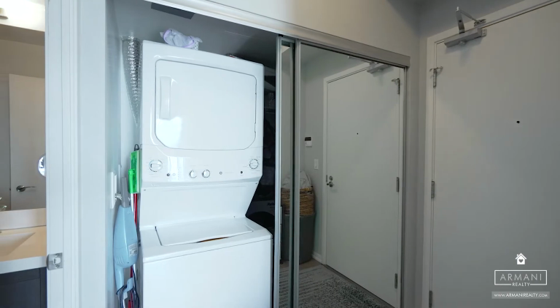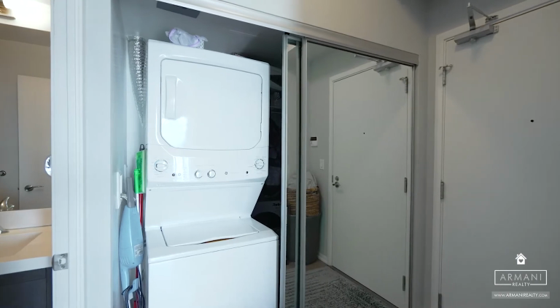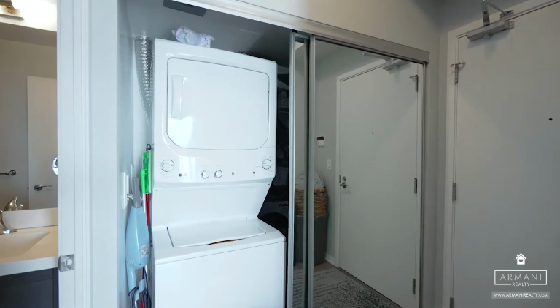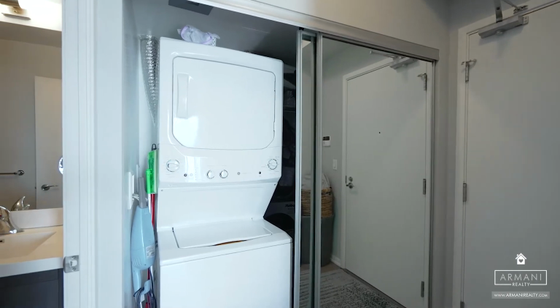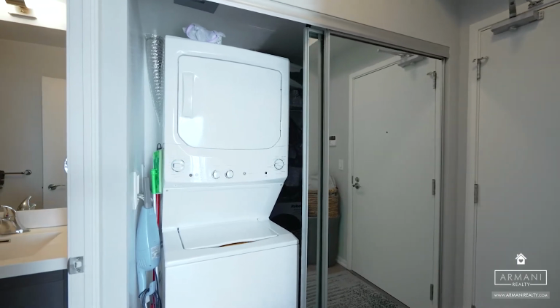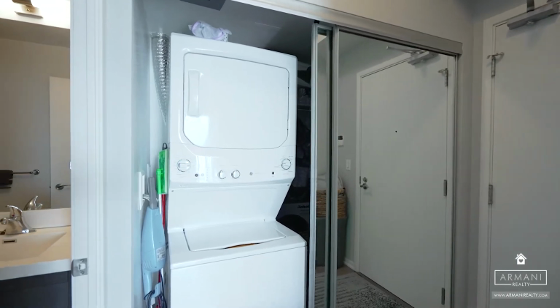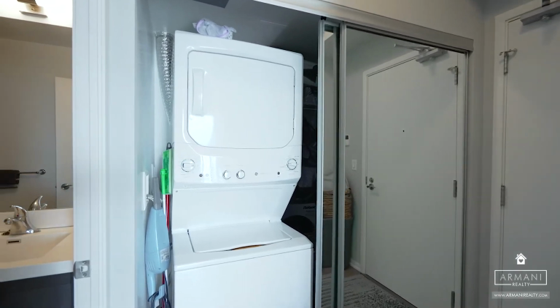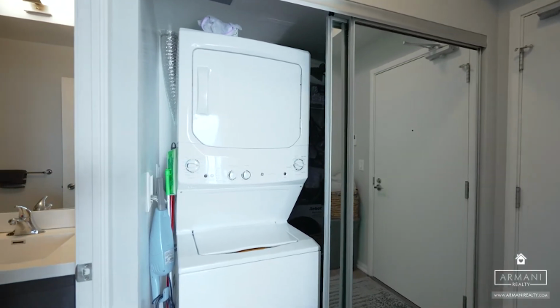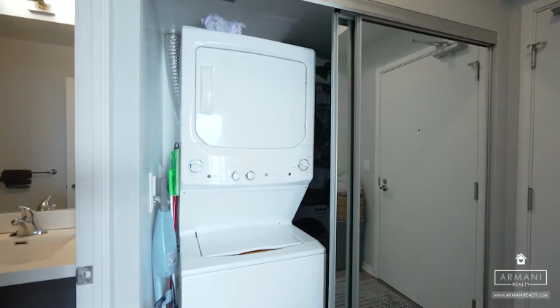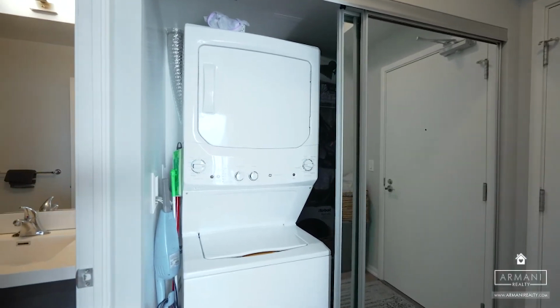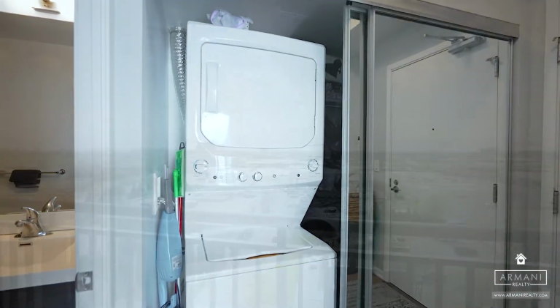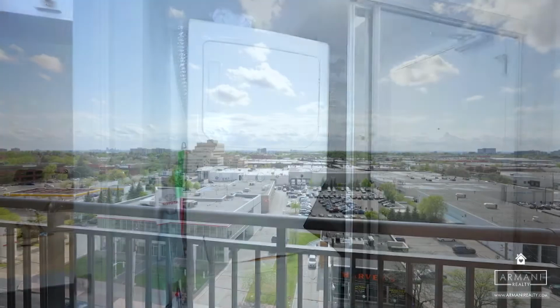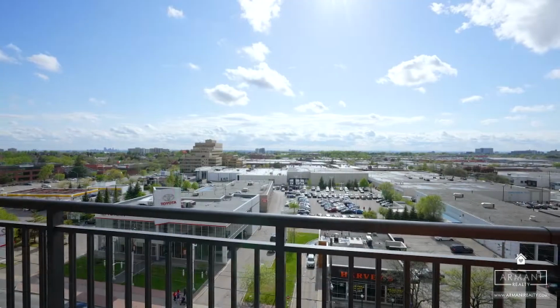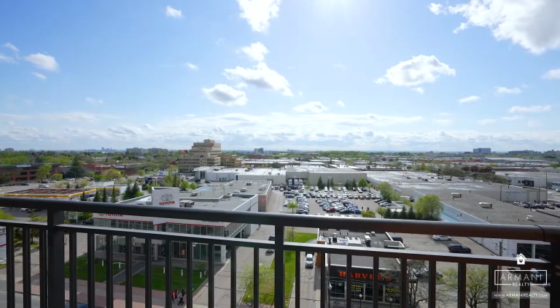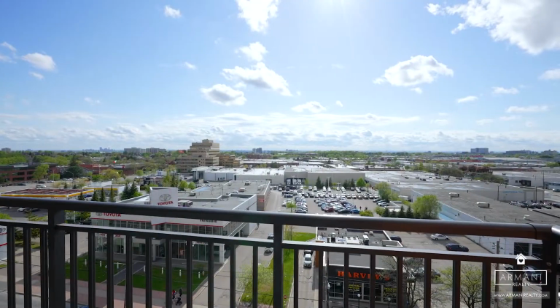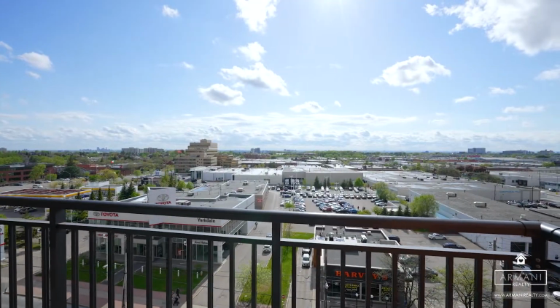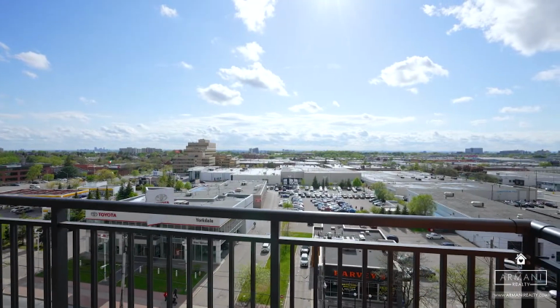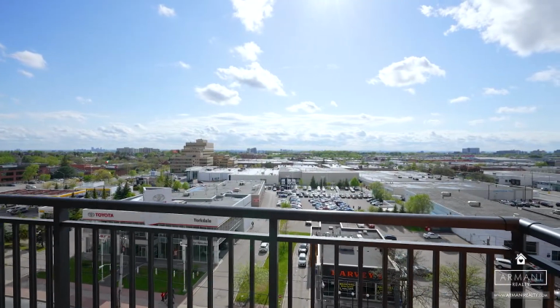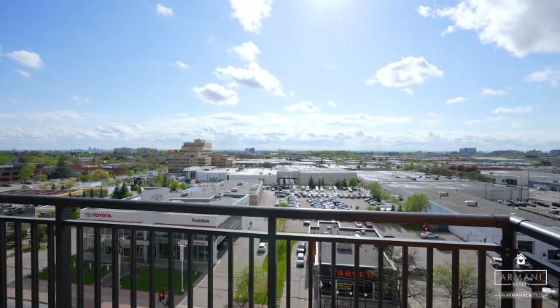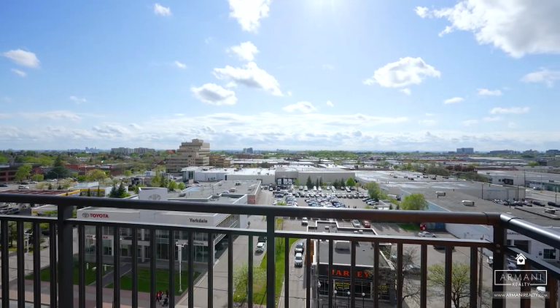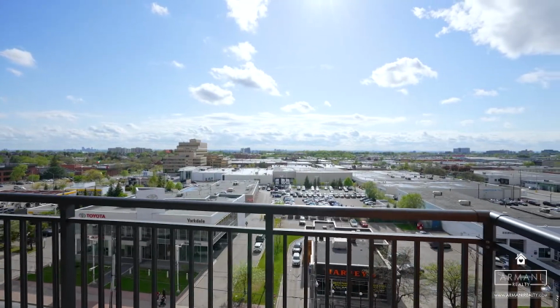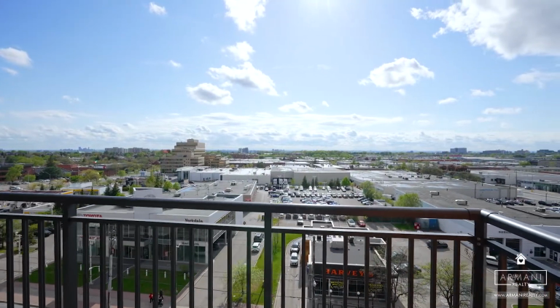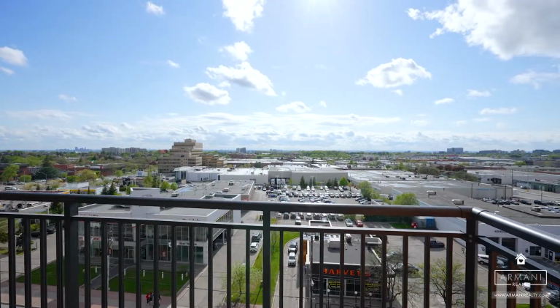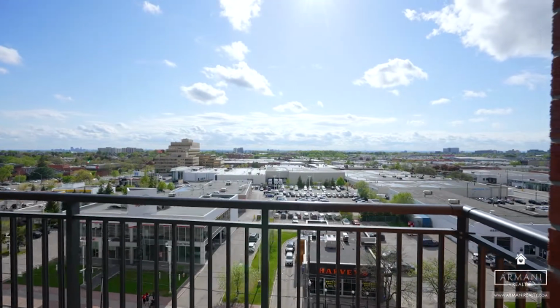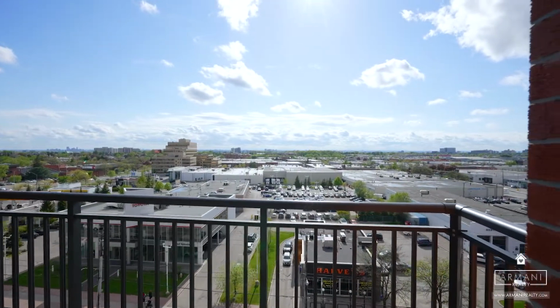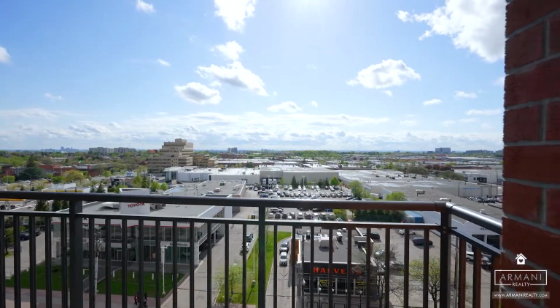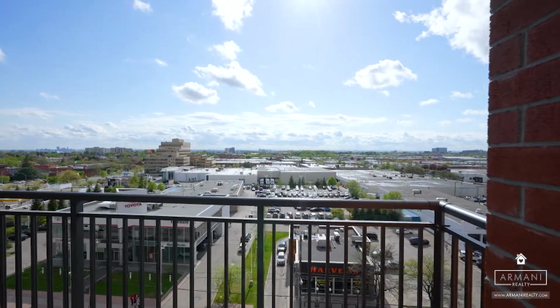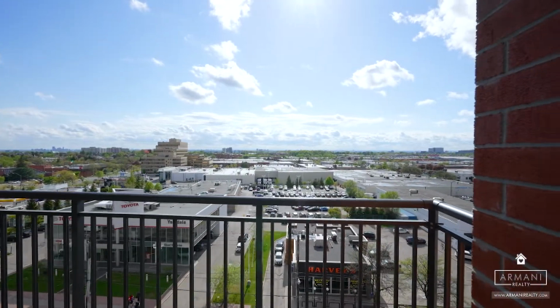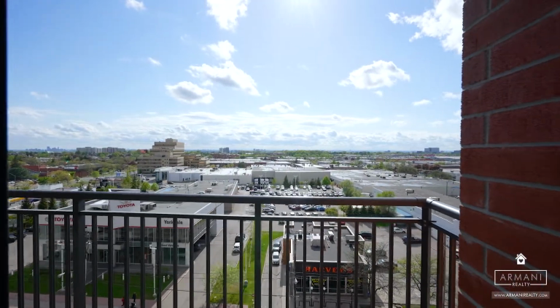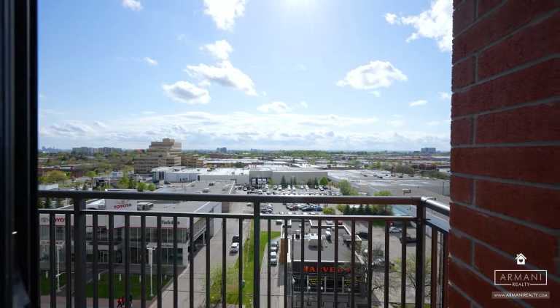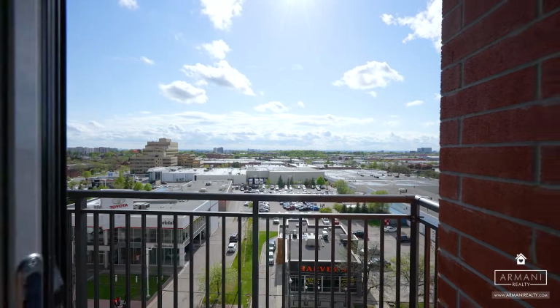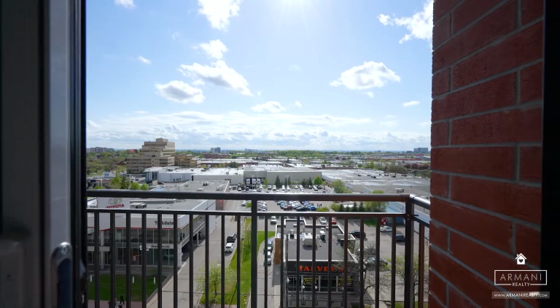You'll also find built-in closet organizers in the bedroom's double closet, upgraded blinds, and composite flooring on the balcony.